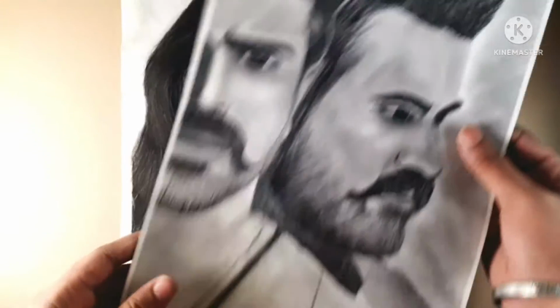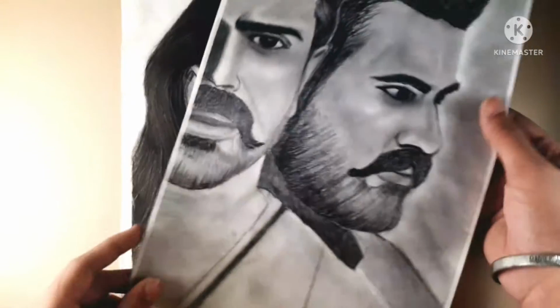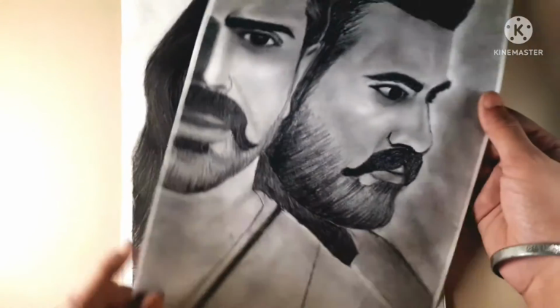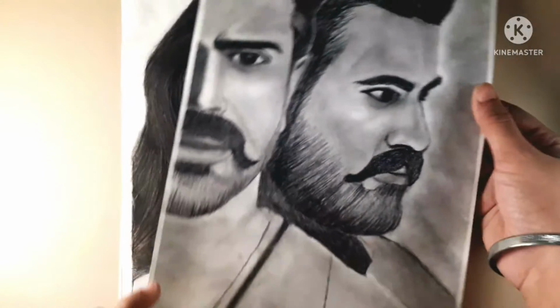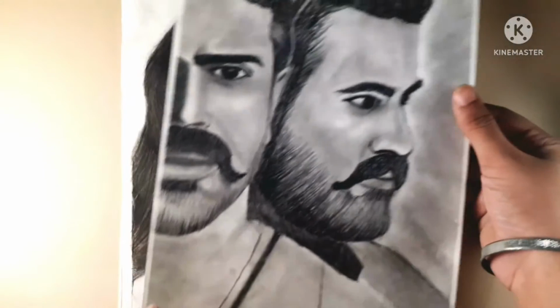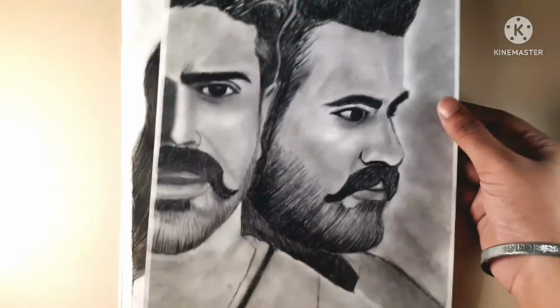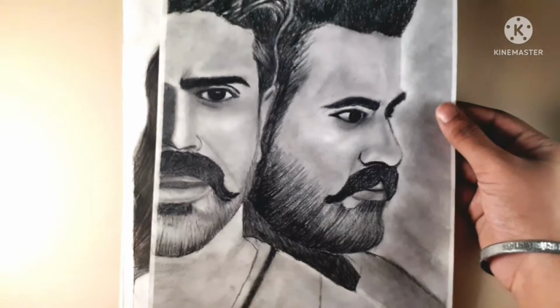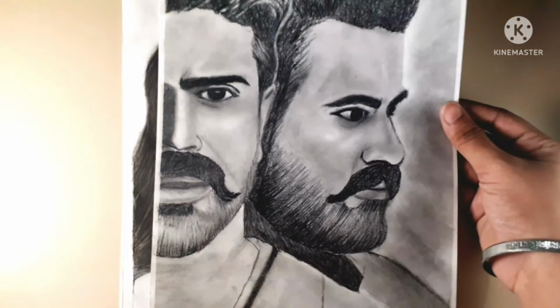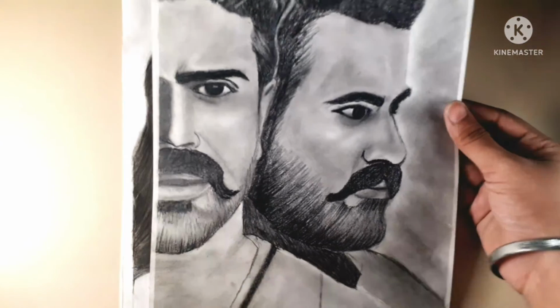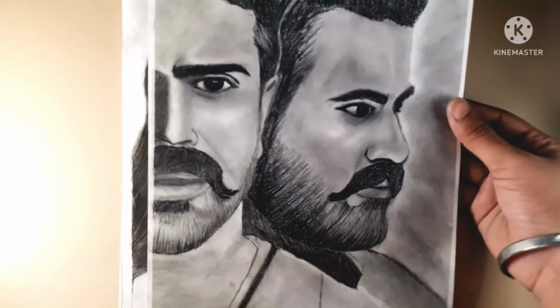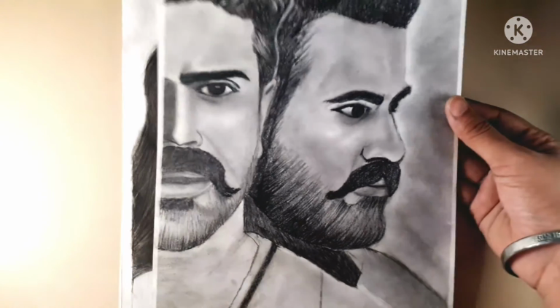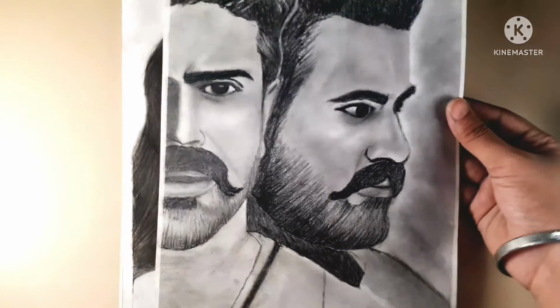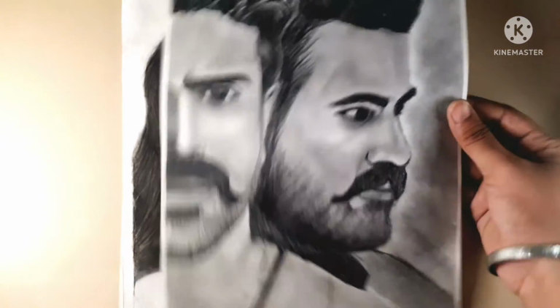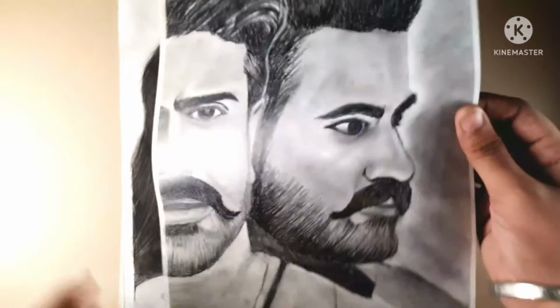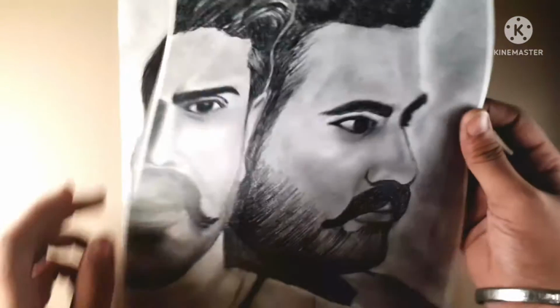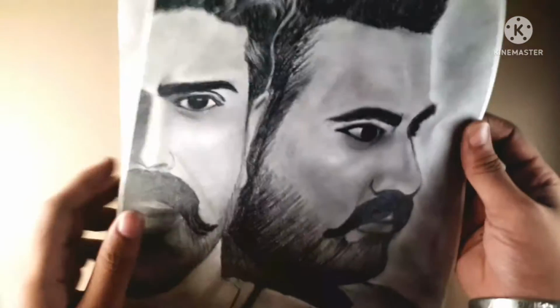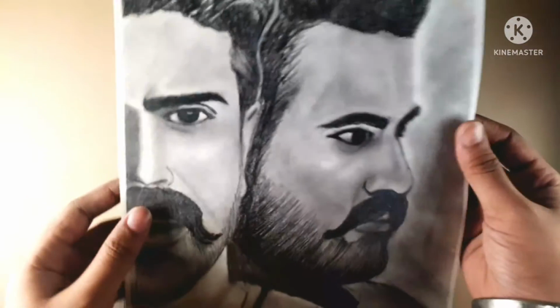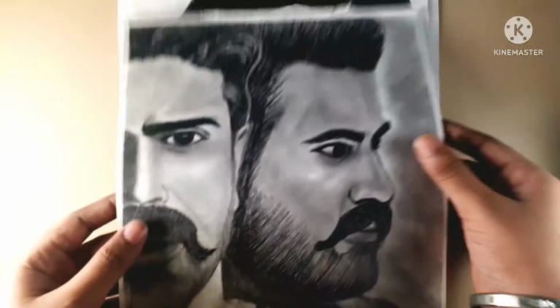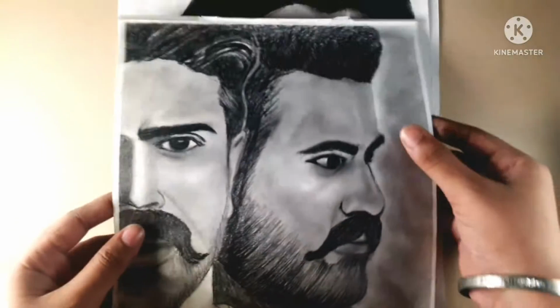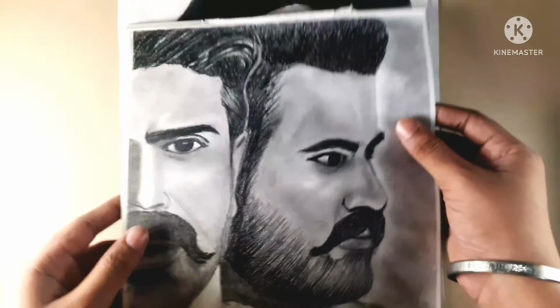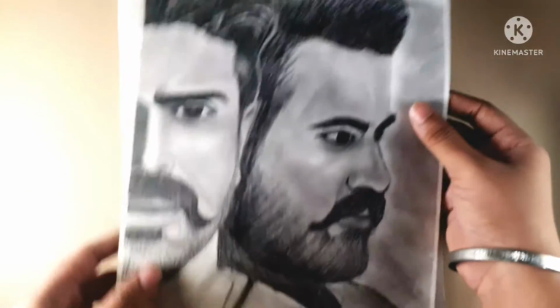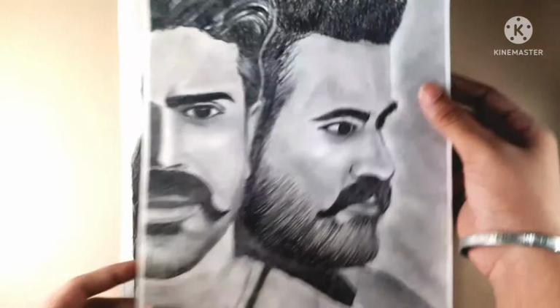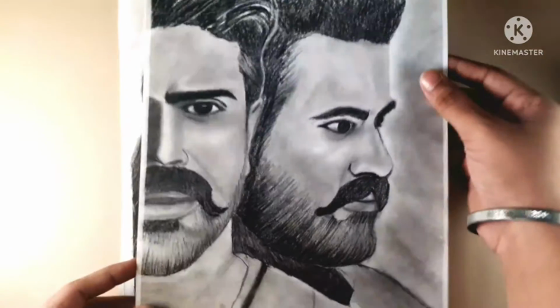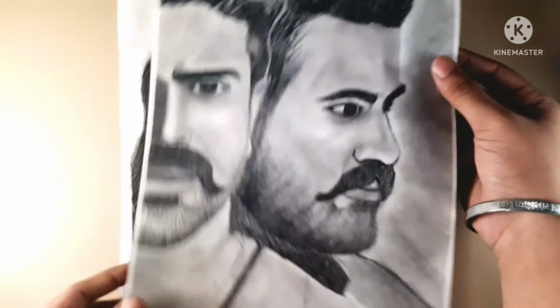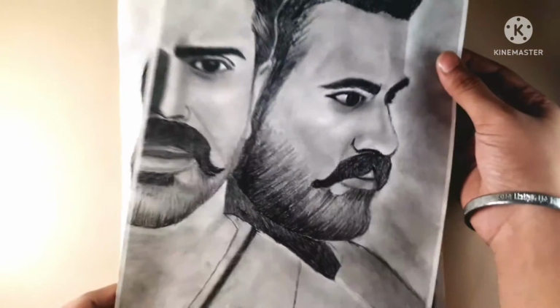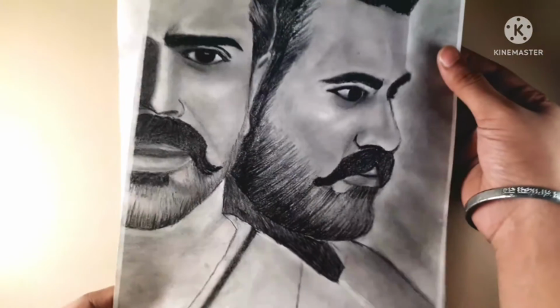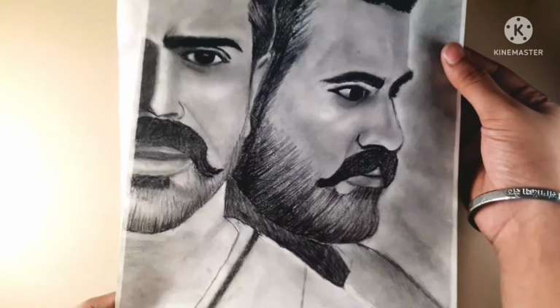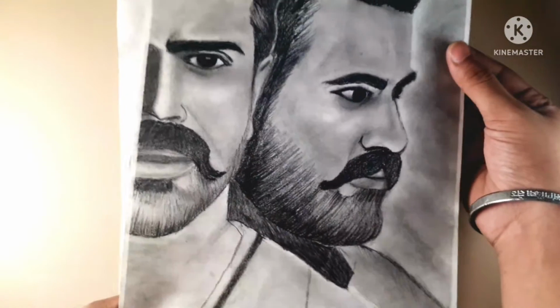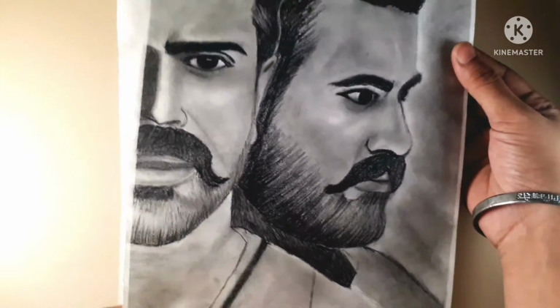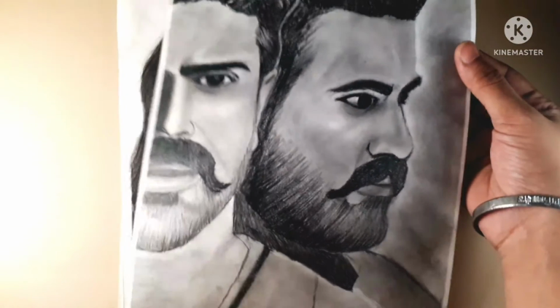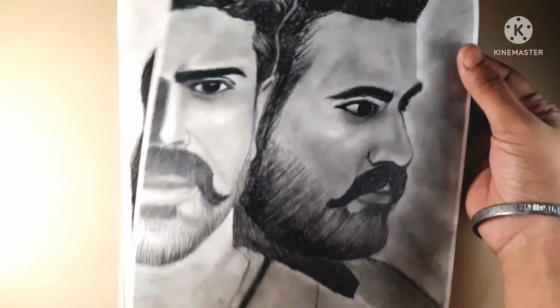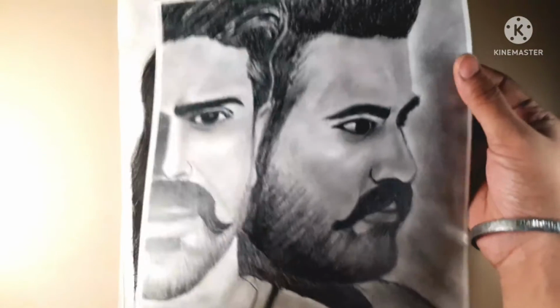I have made it featuring Junior NTR and Ram Charan. After its complete look, the painting has a very good look.